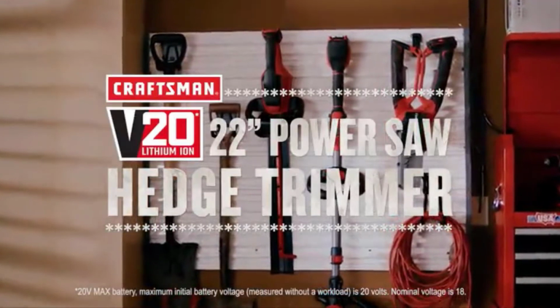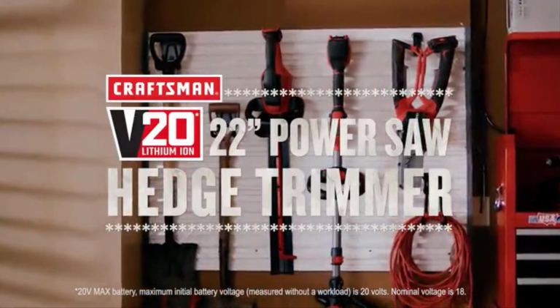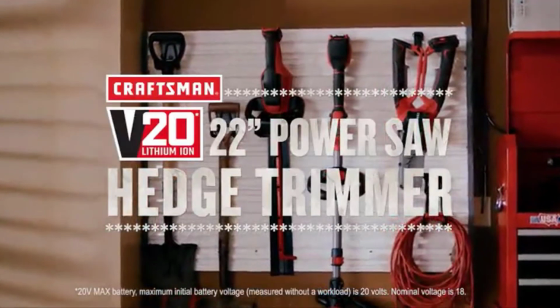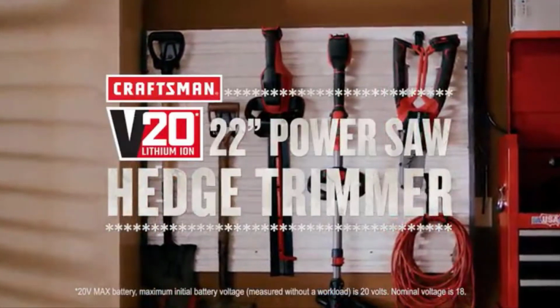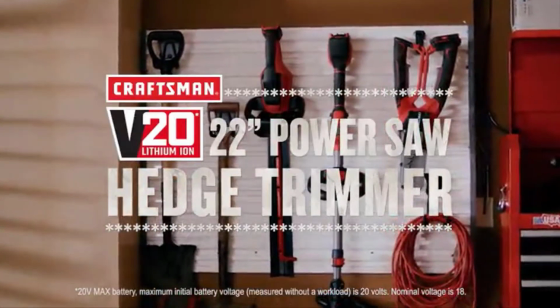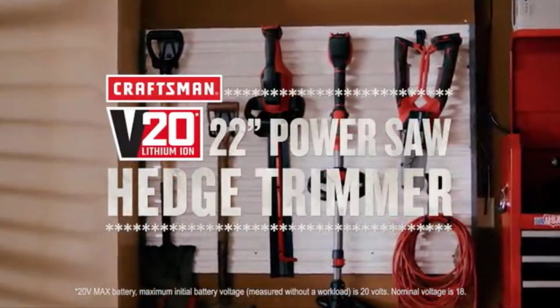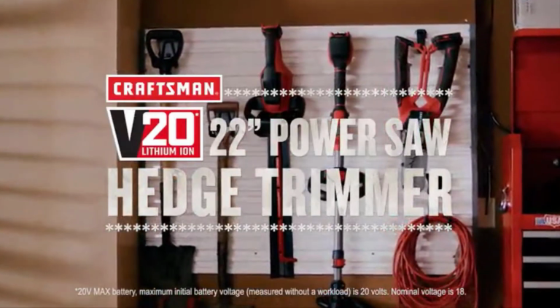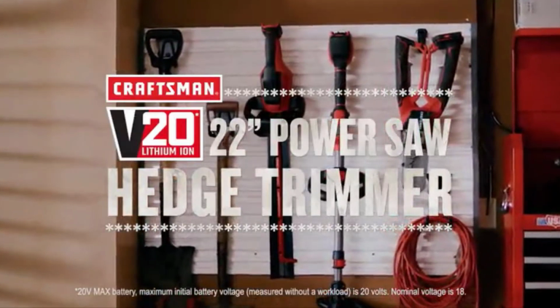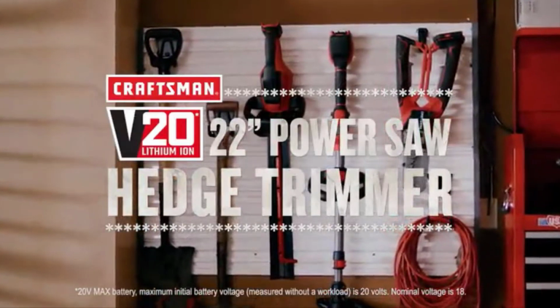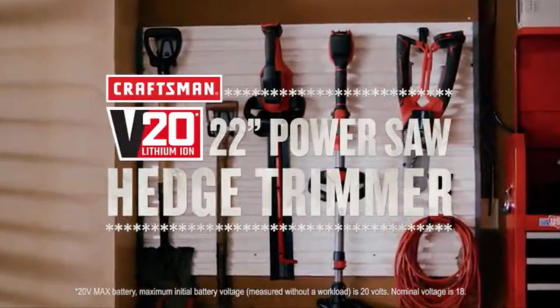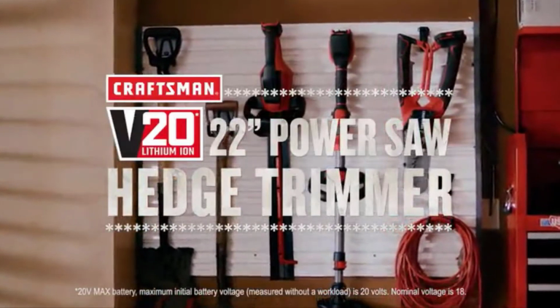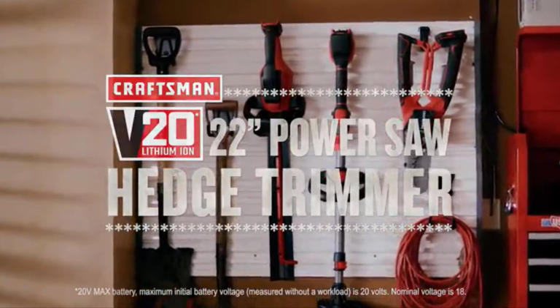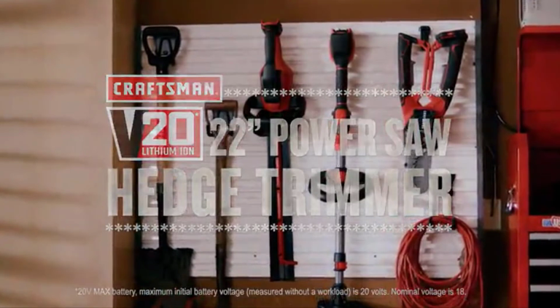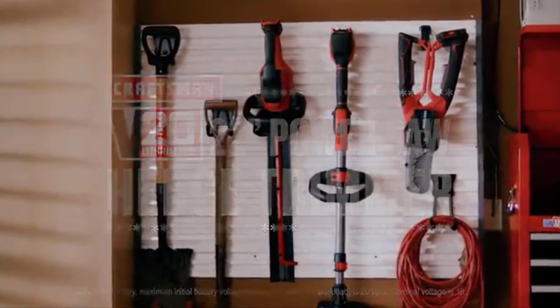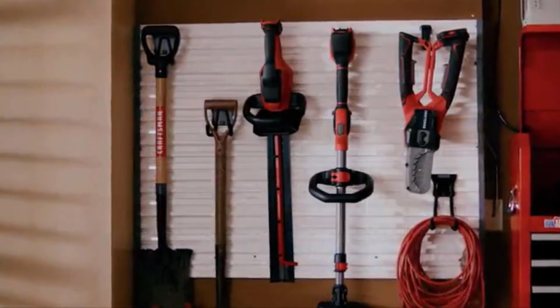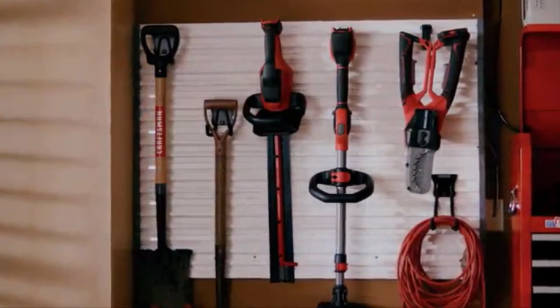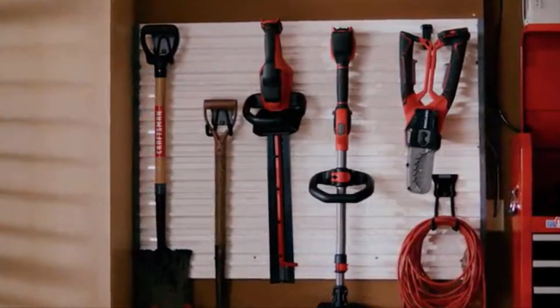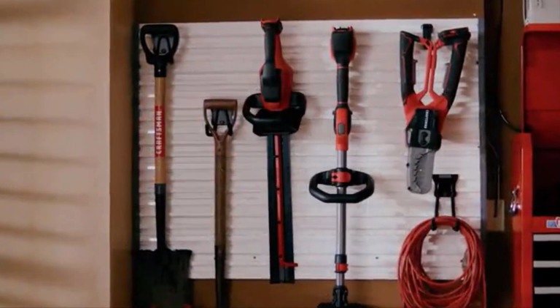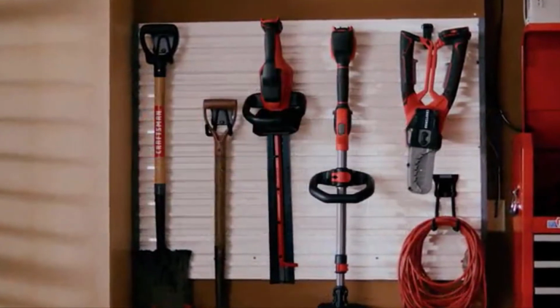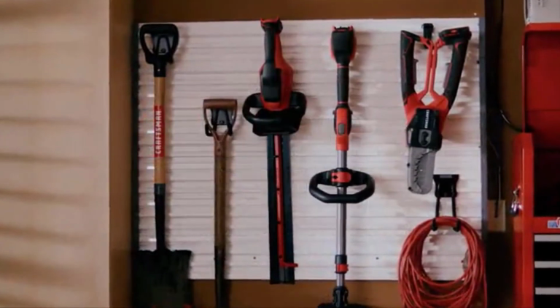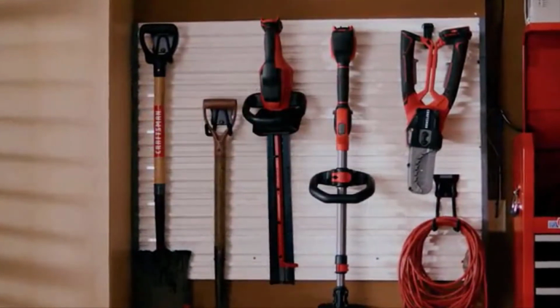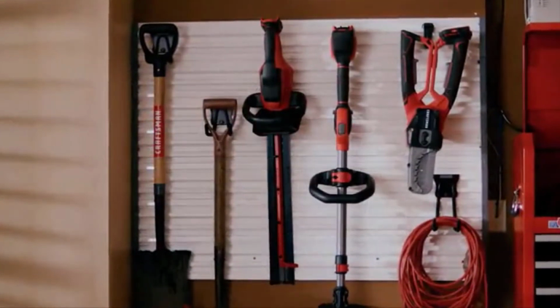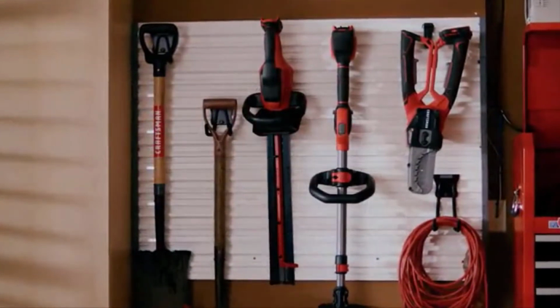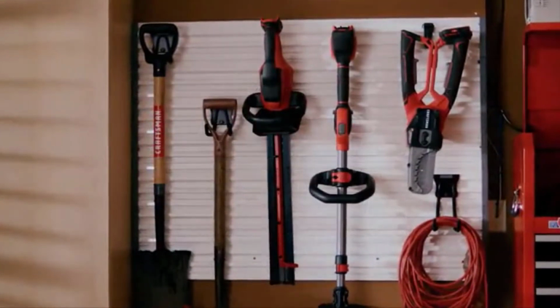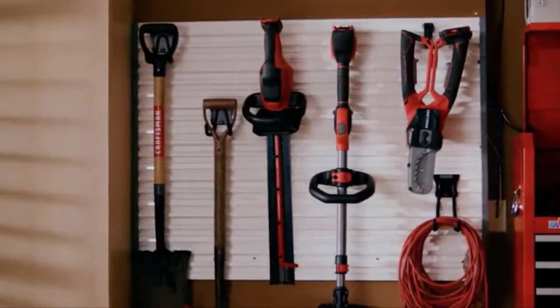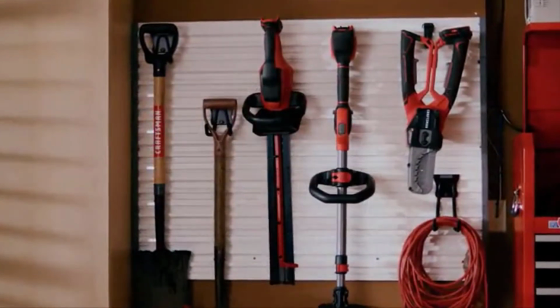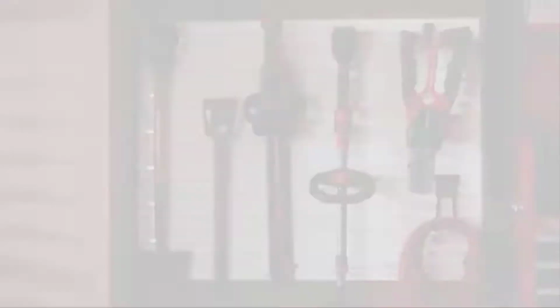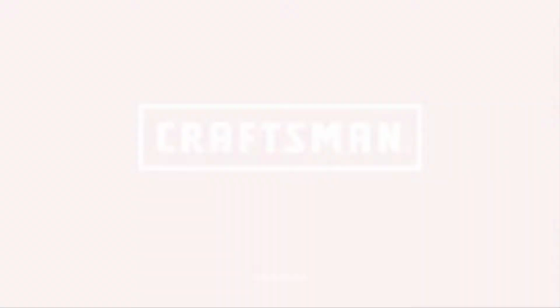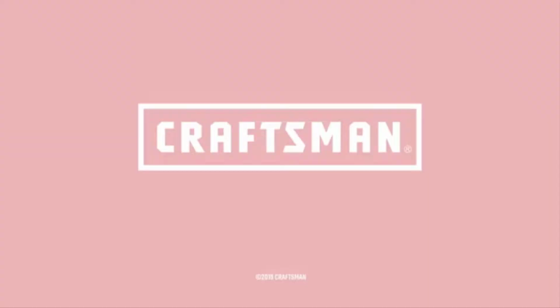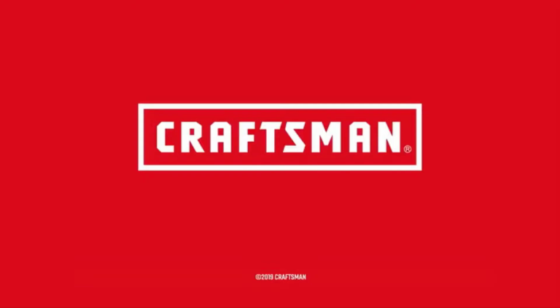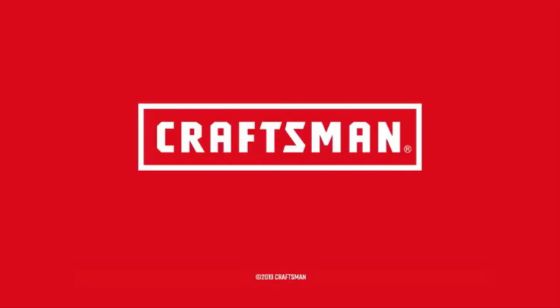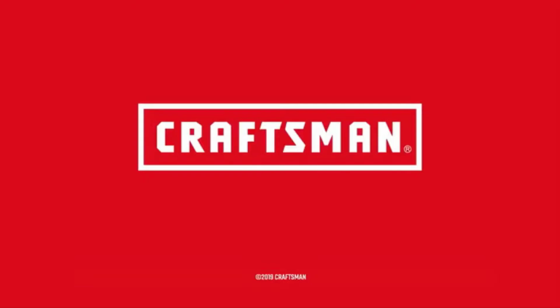The hedge trimmer is fueled by a high-performance 2.0Ah Lithium-Ion battery.